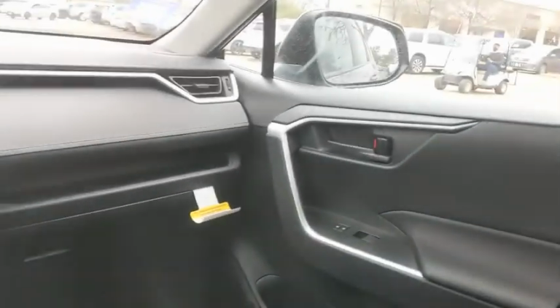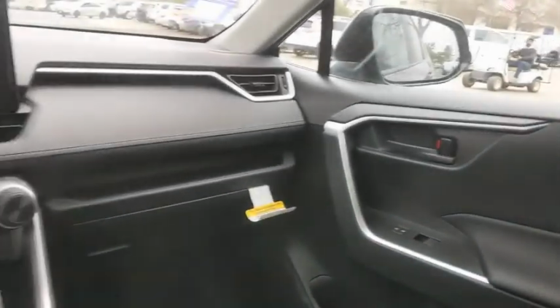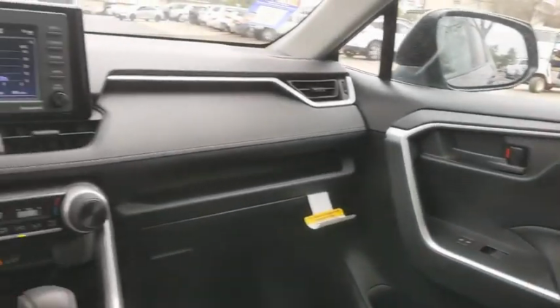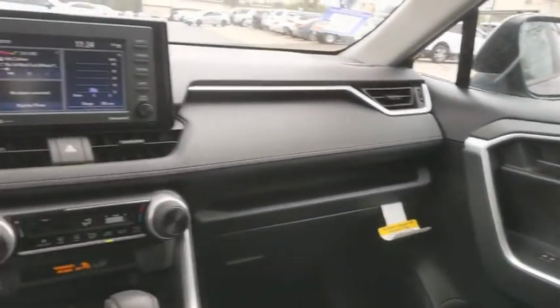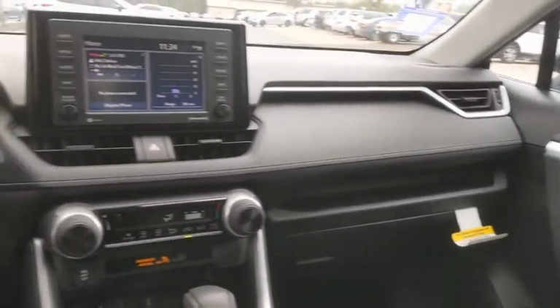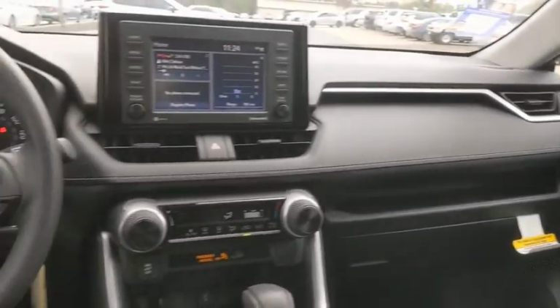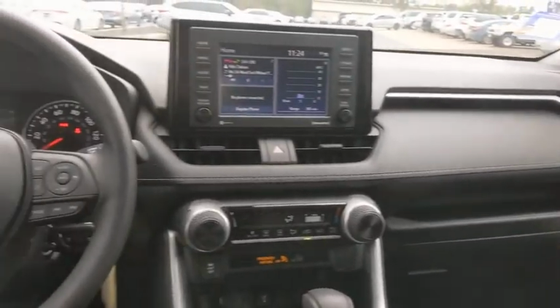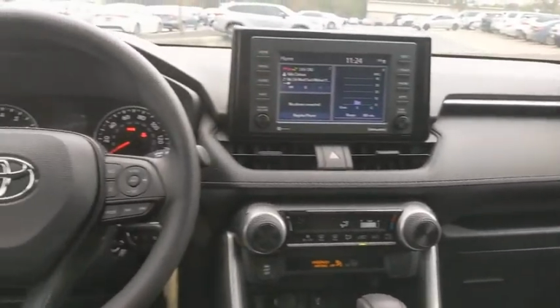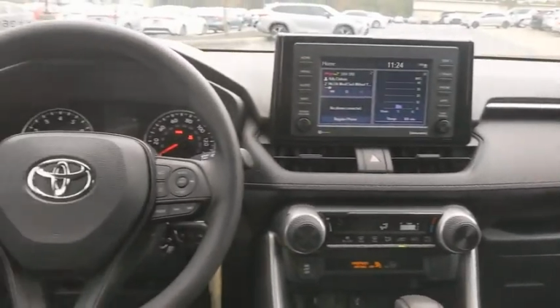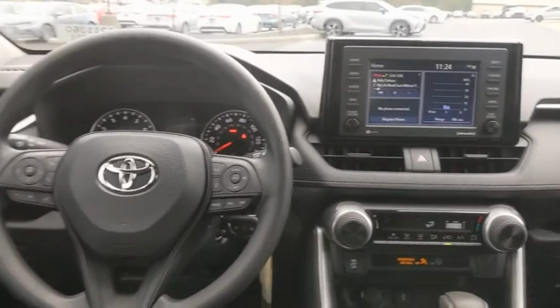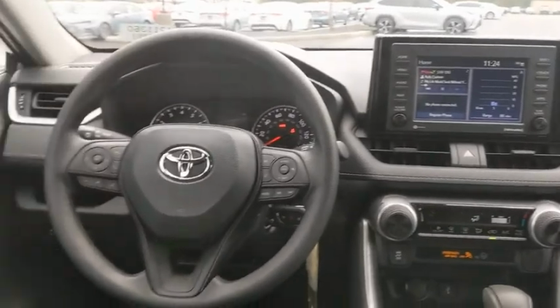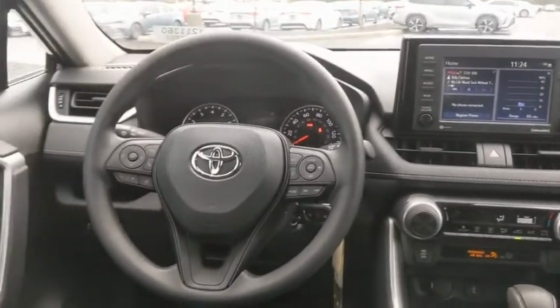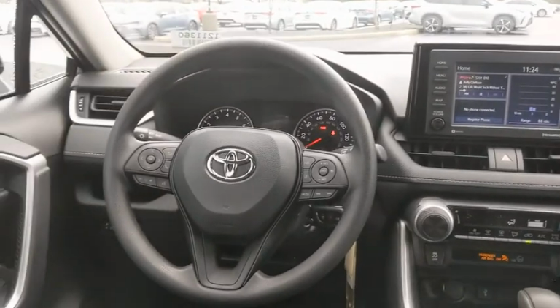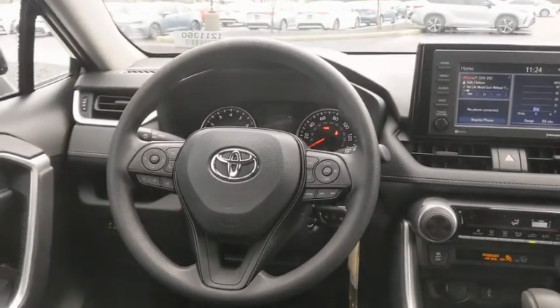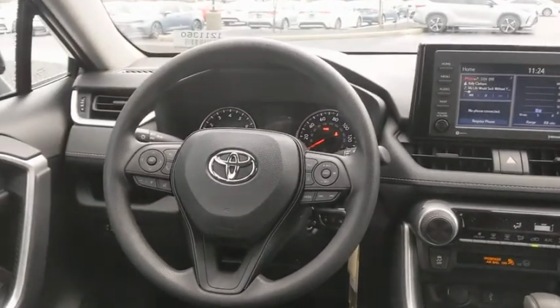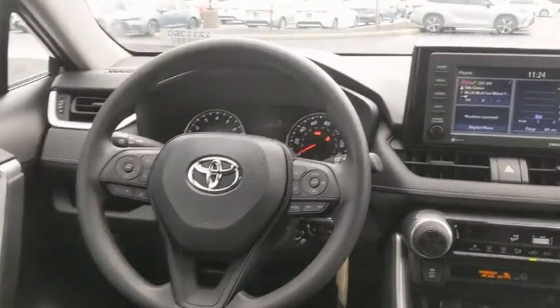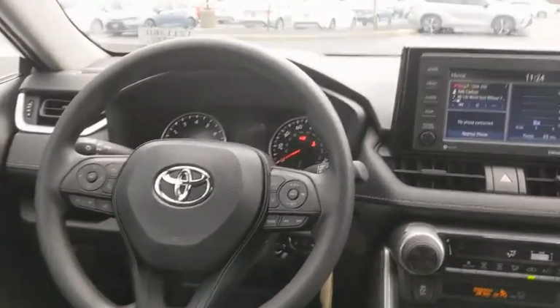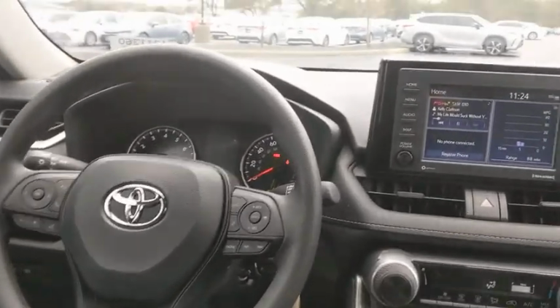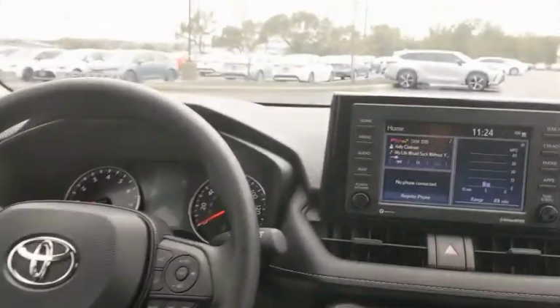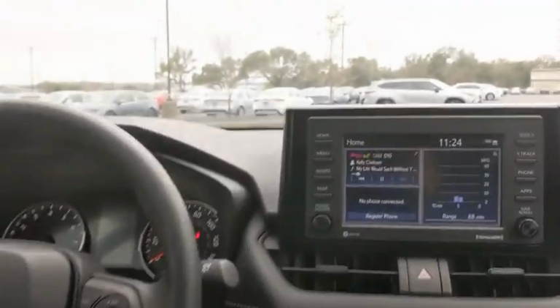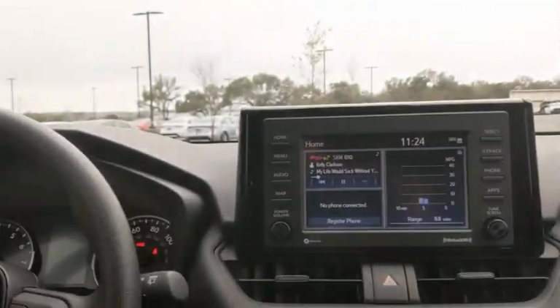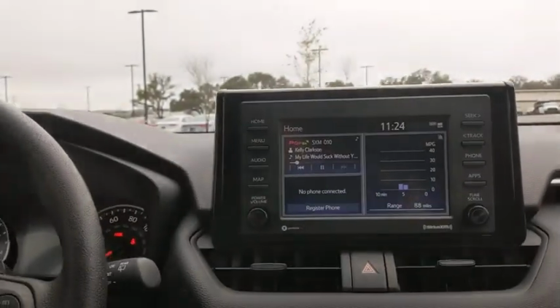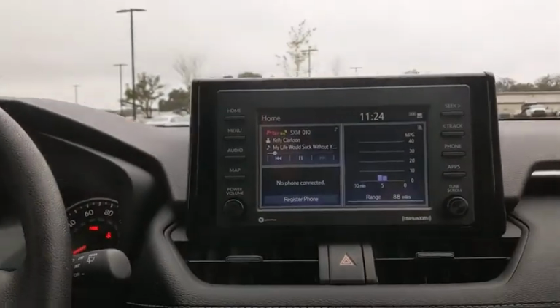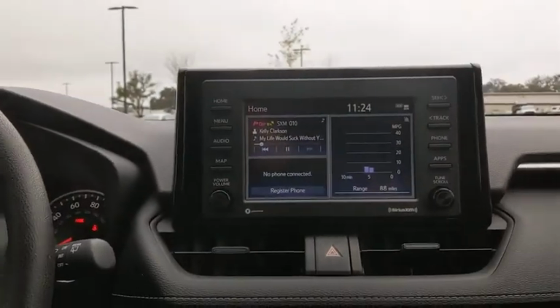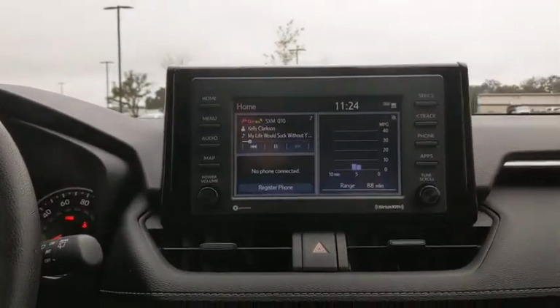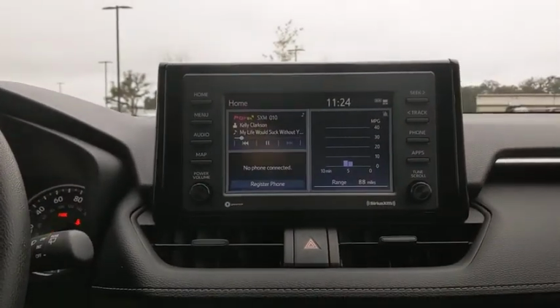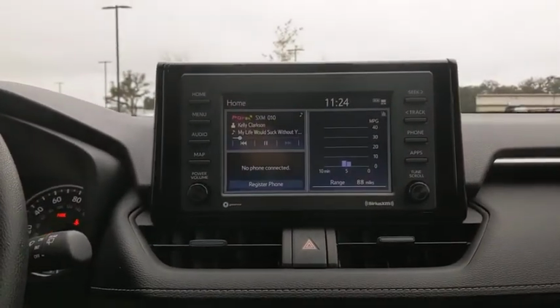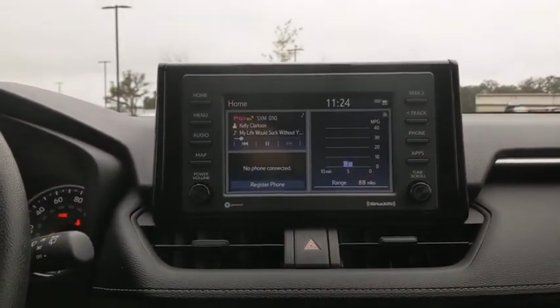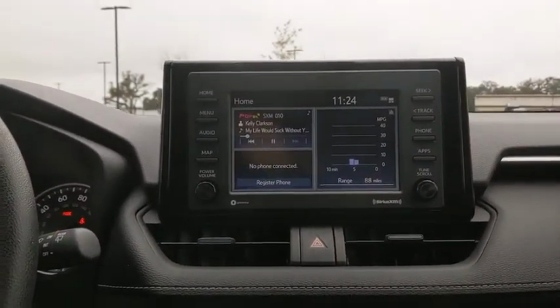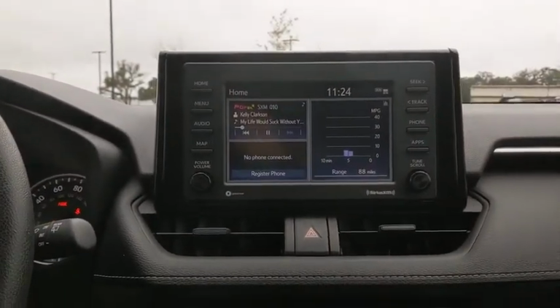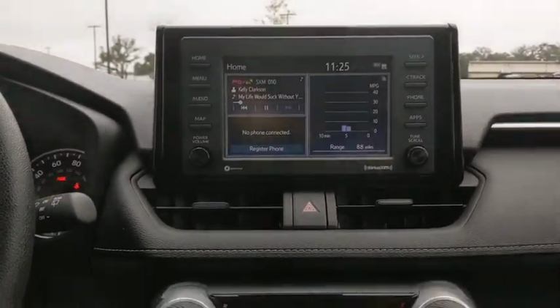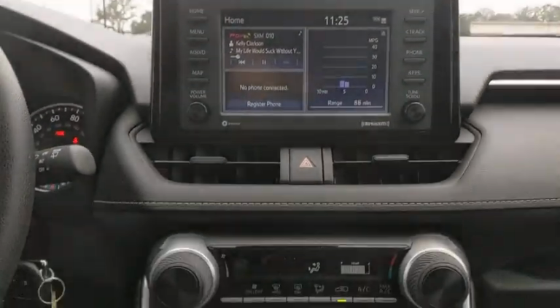Rear window wiper, front reading lamp, front bucket seats, tilt steering wheel, and driver vanity mirror.